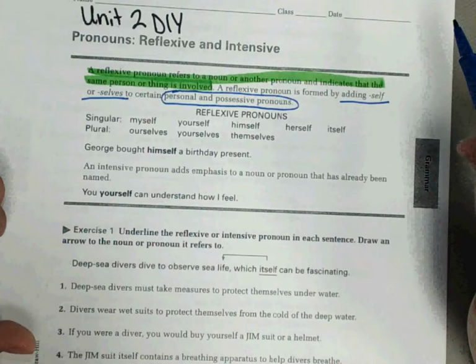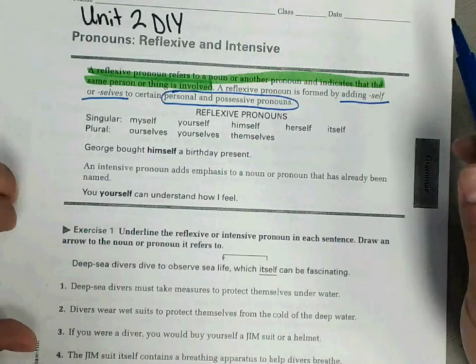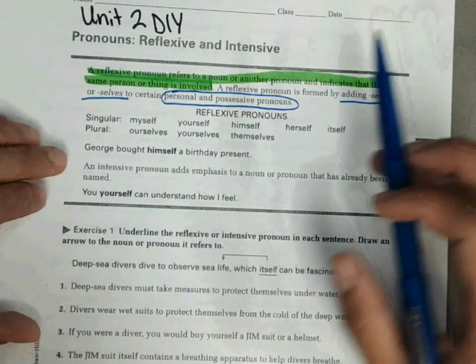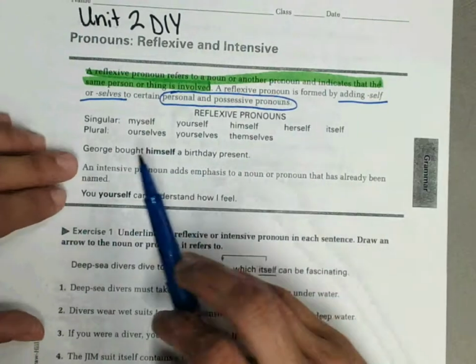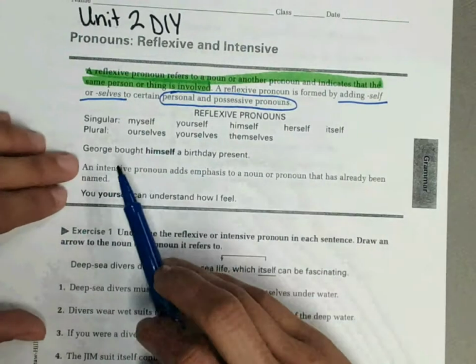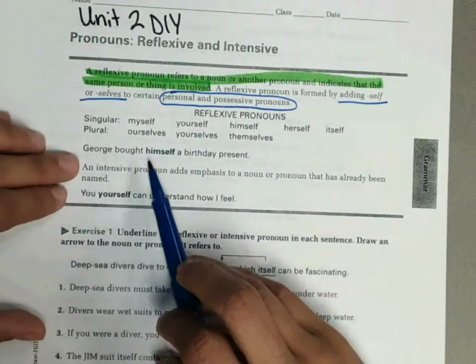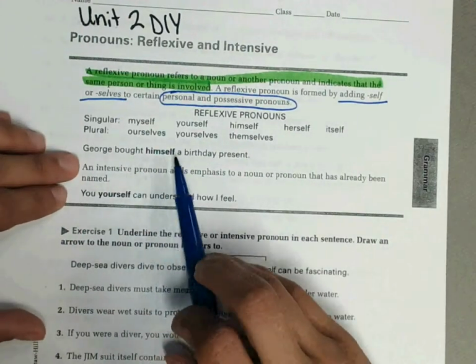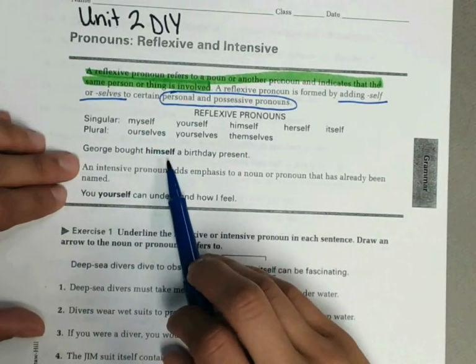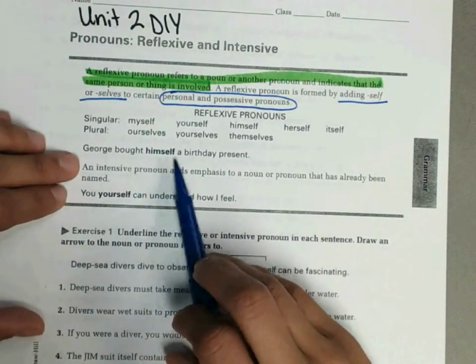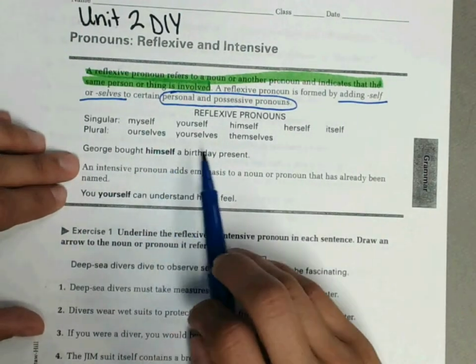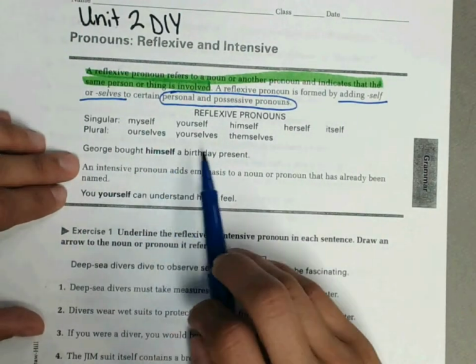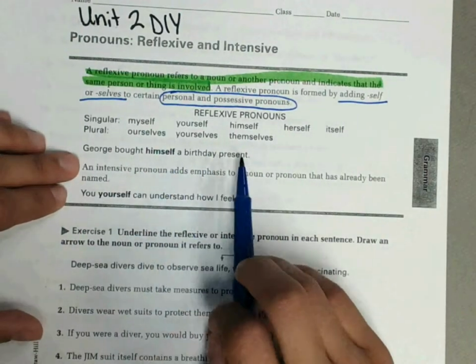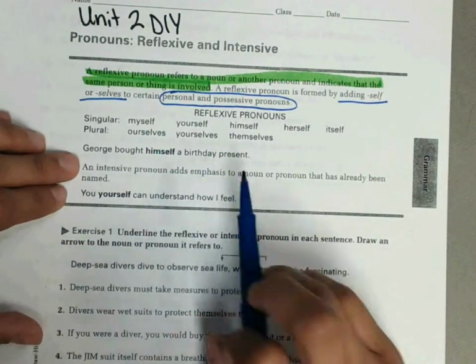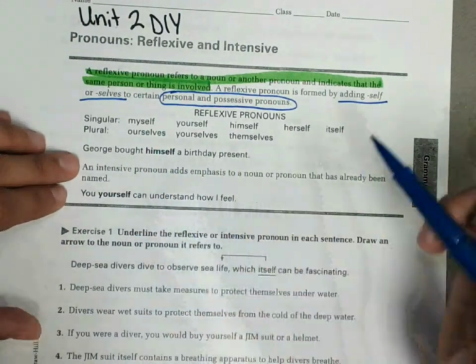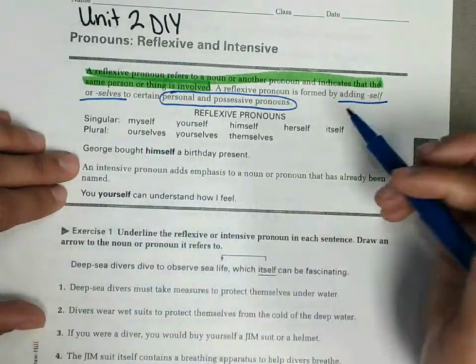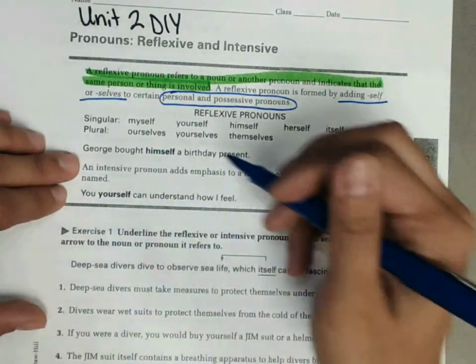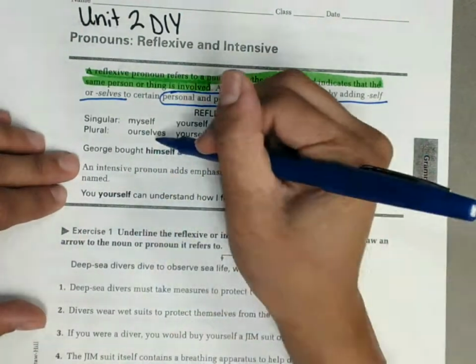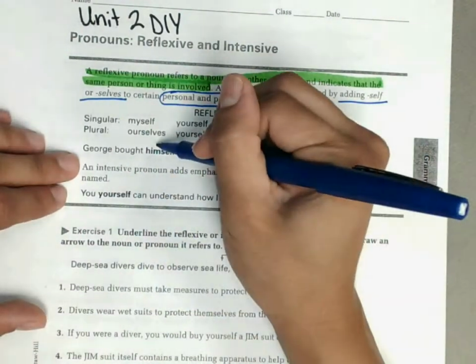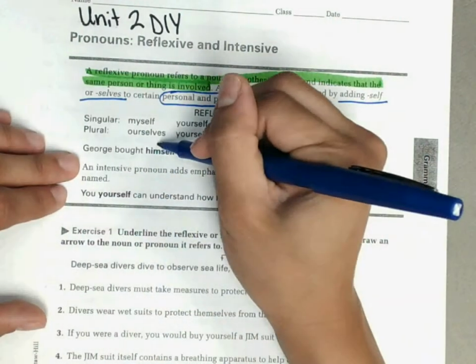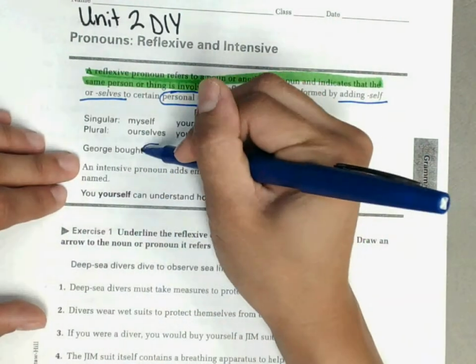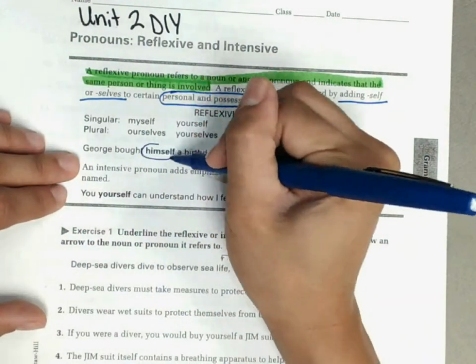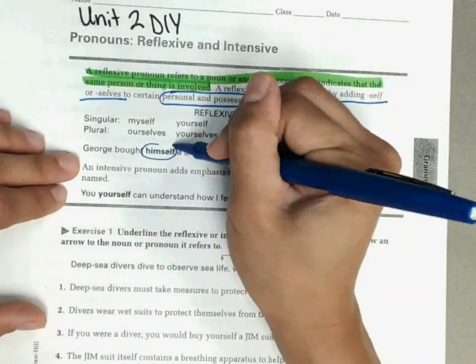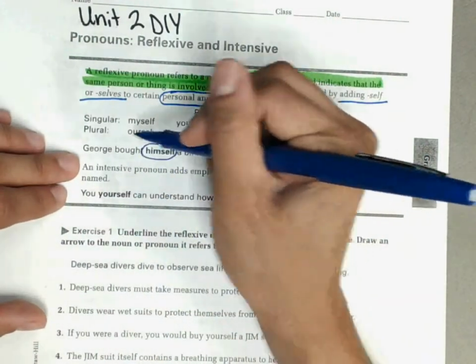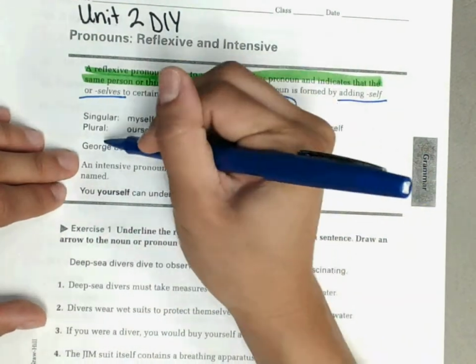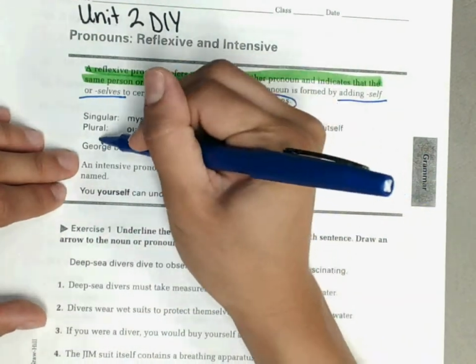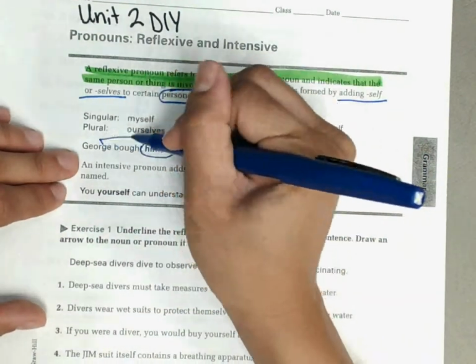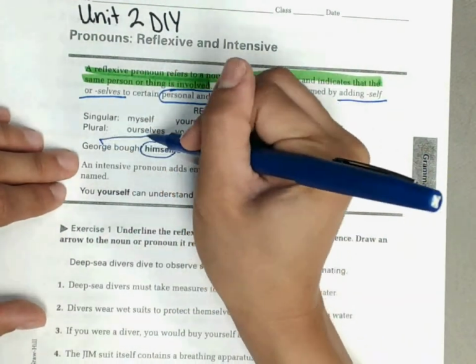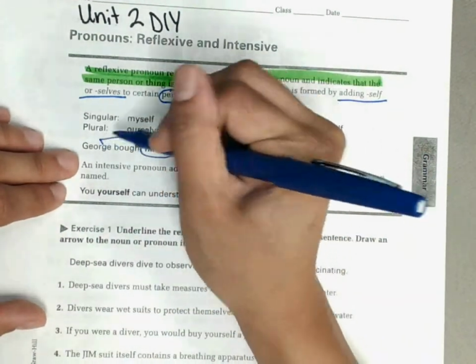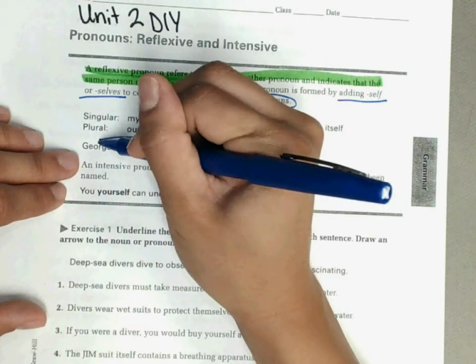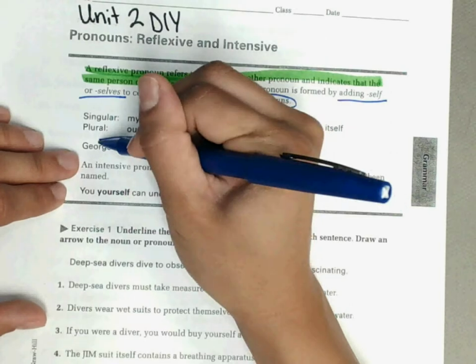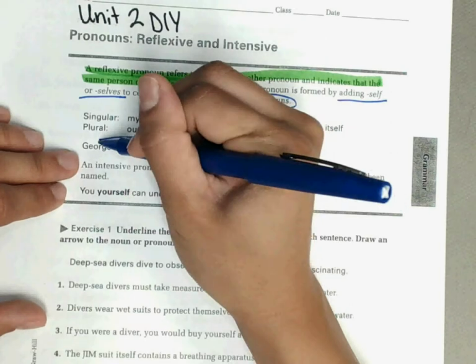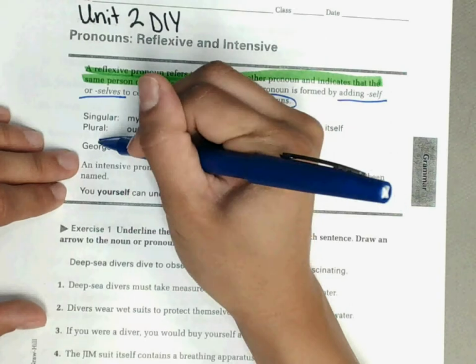For example: George bought himself a birthday present. Himself refers to George.